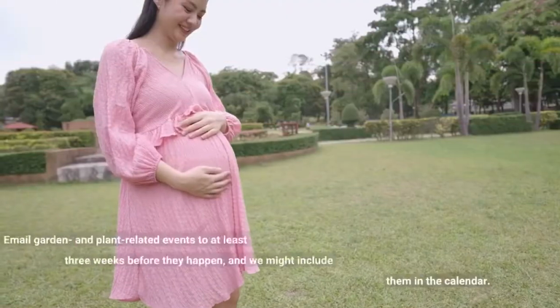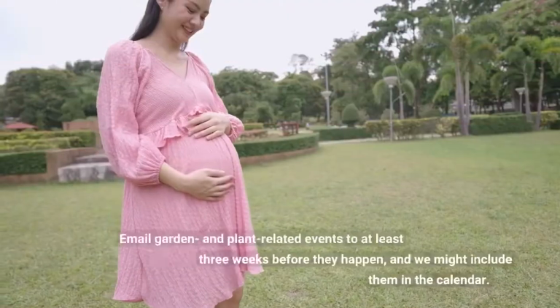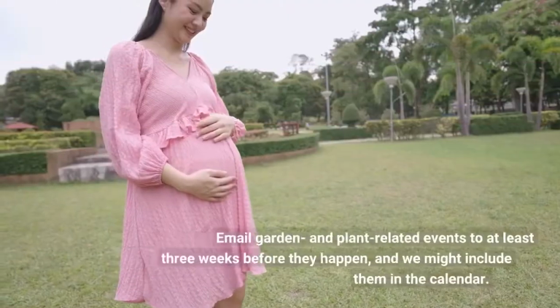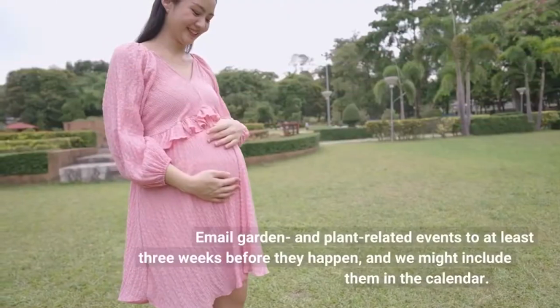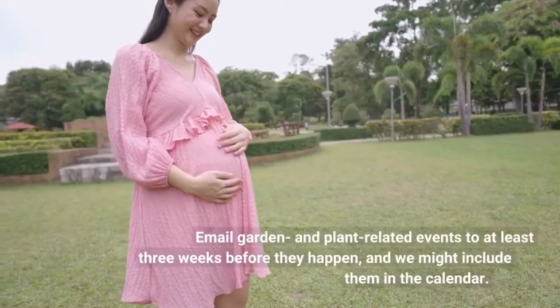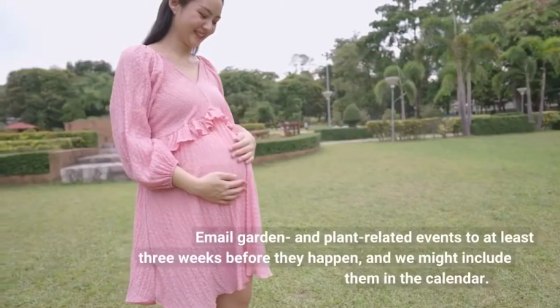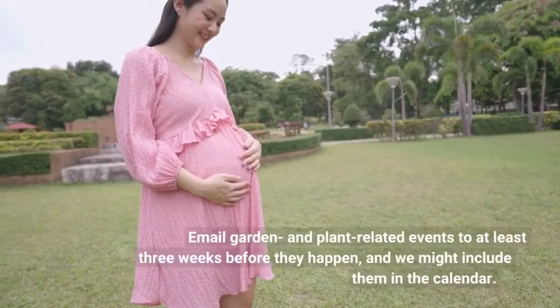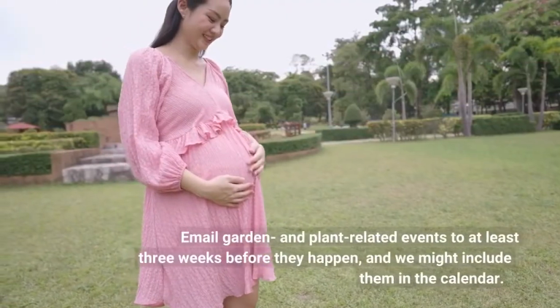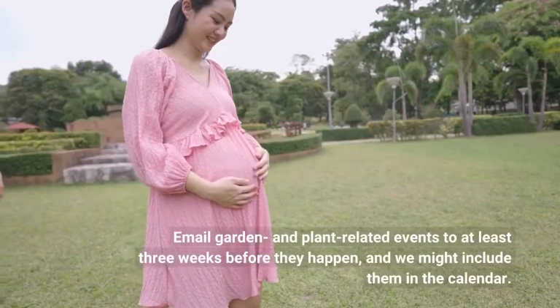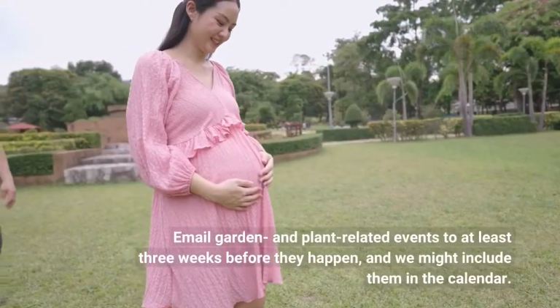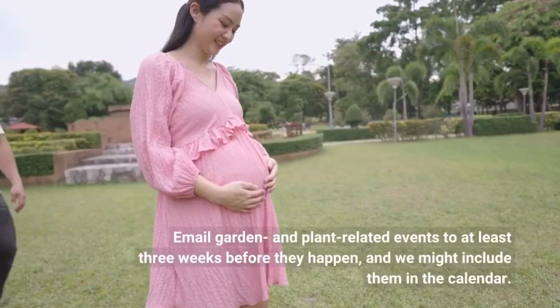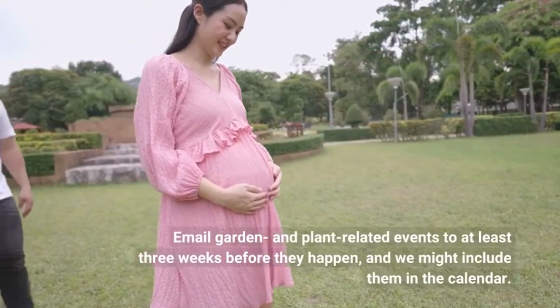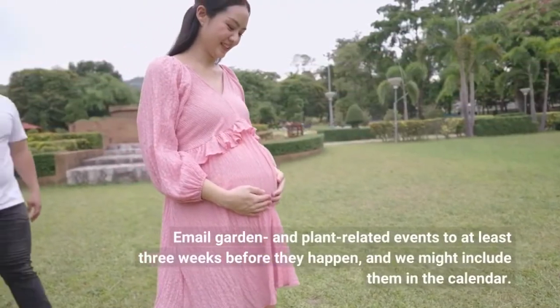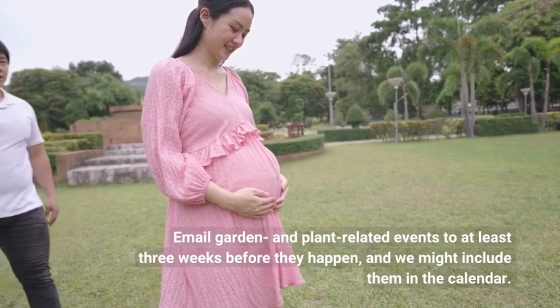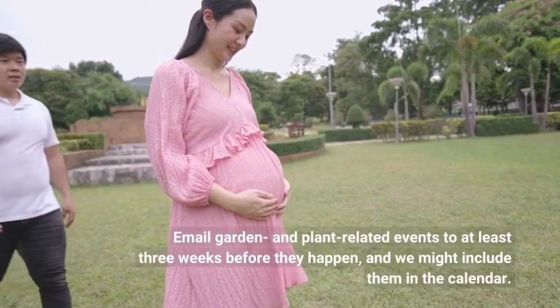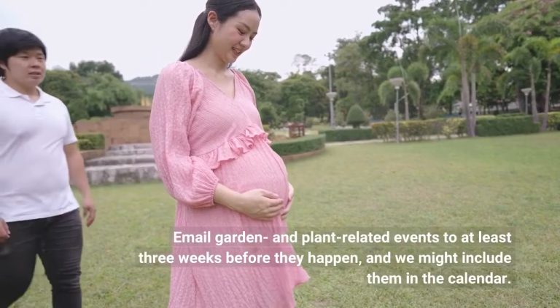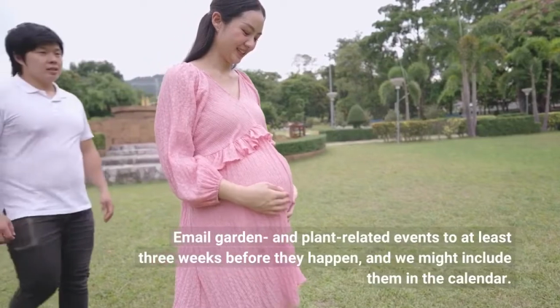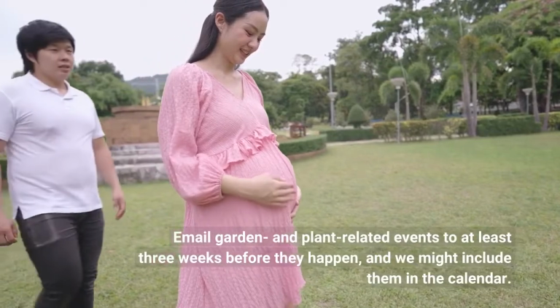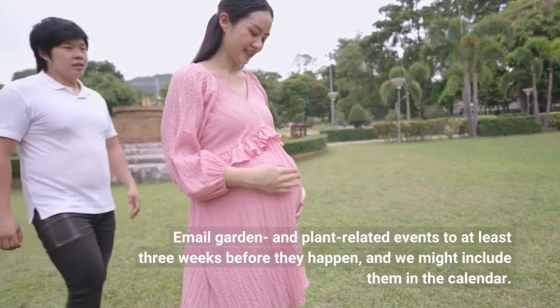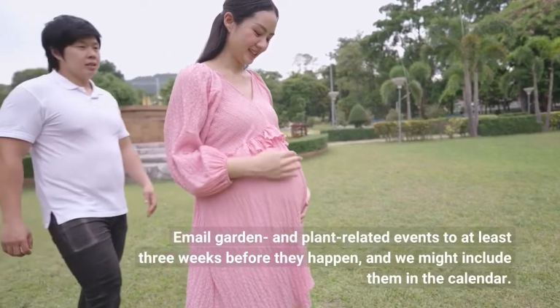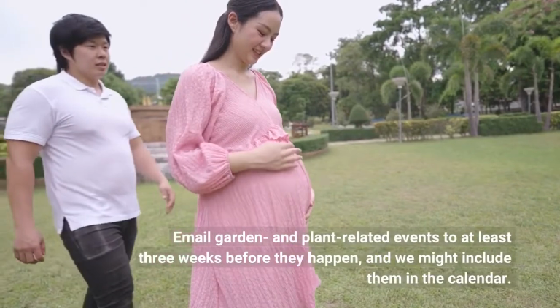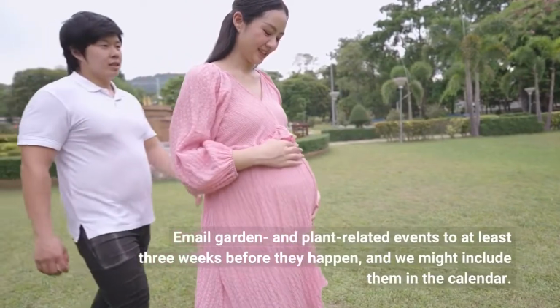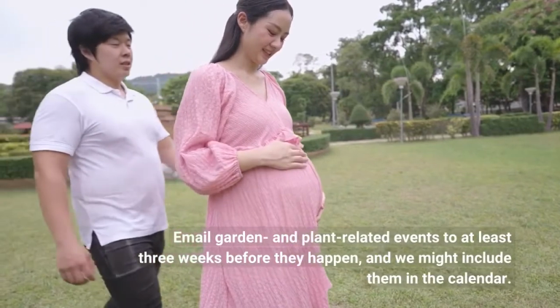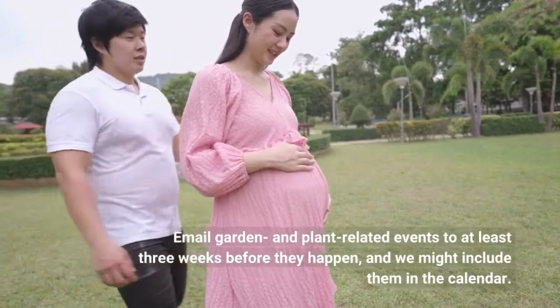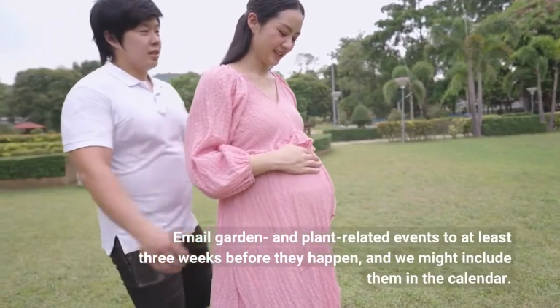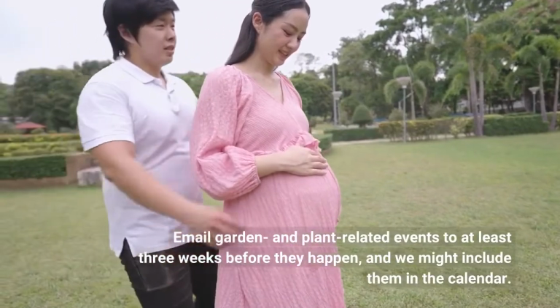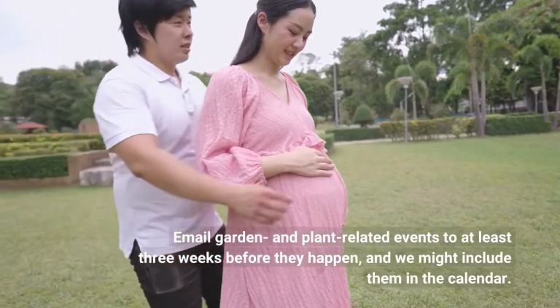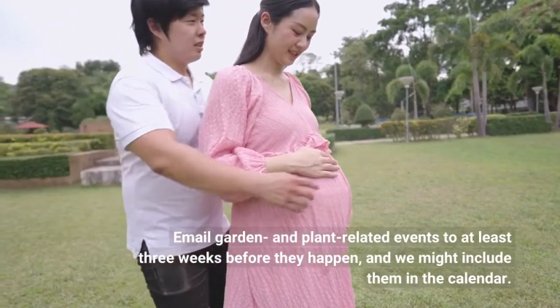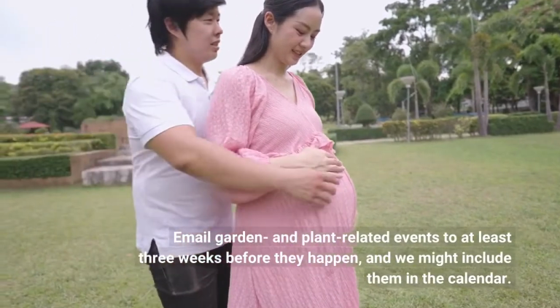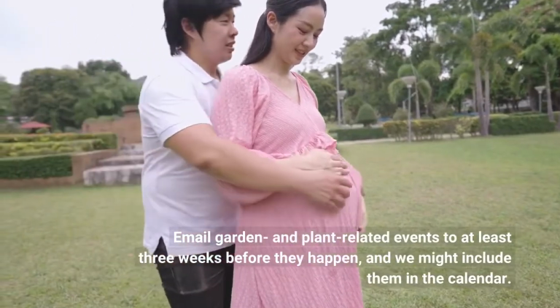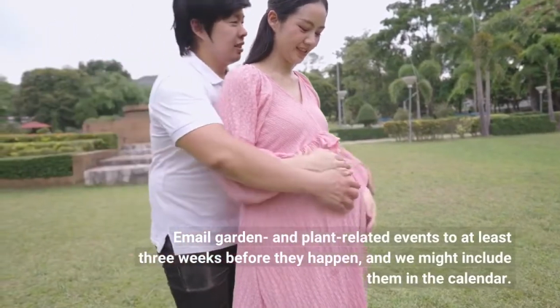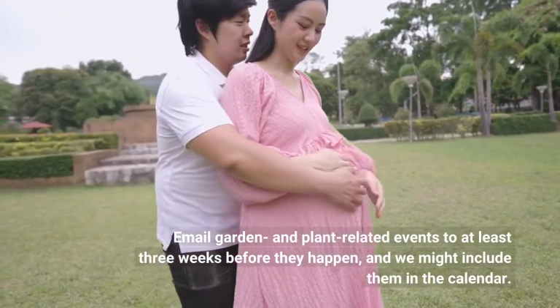Email garden and plant-related events to us at least three weeks before they happen, and we might include them in the calendar.